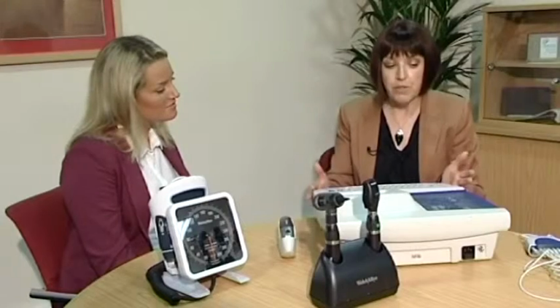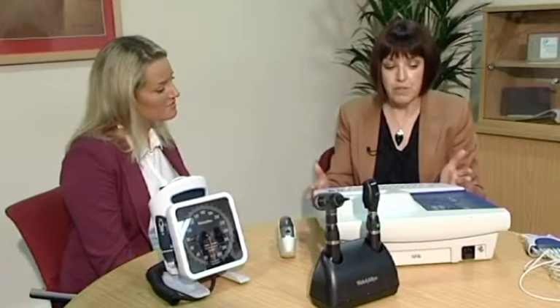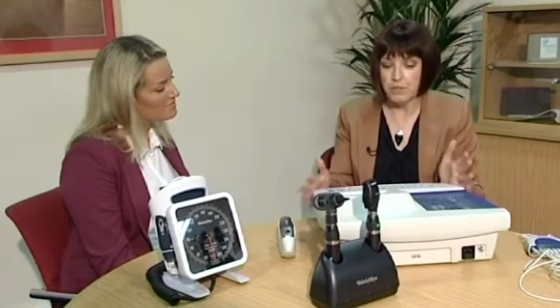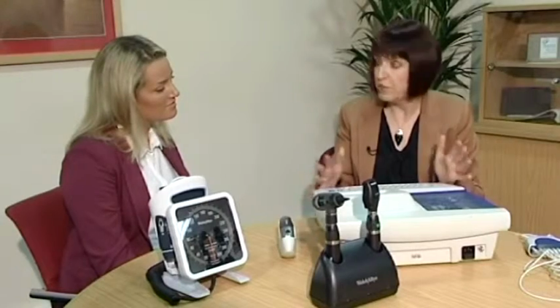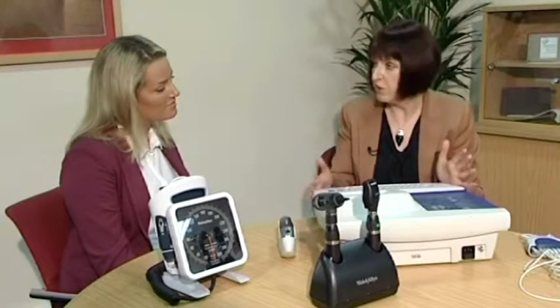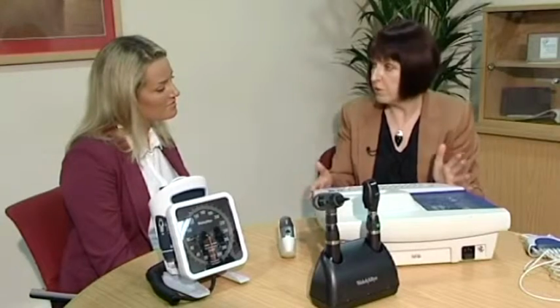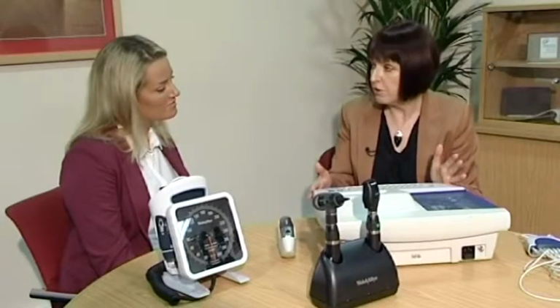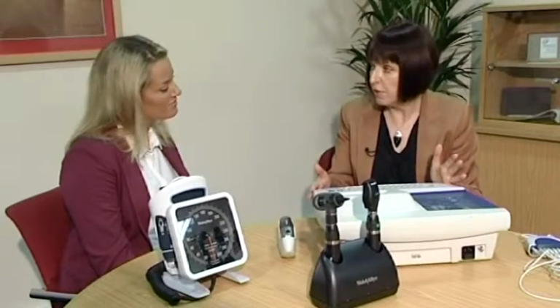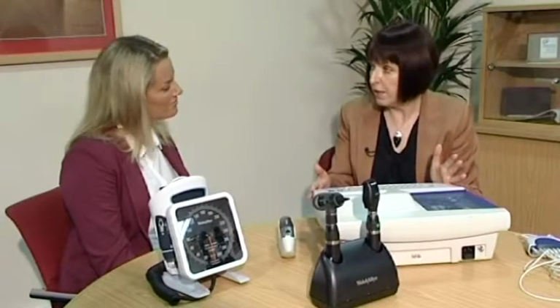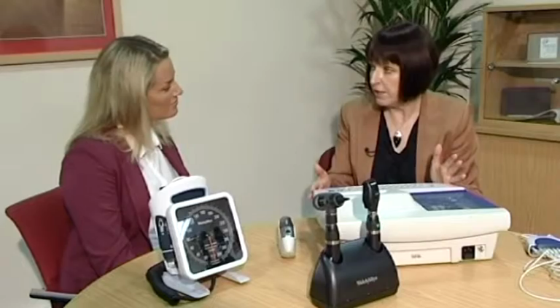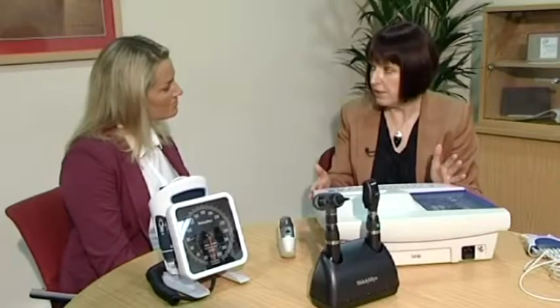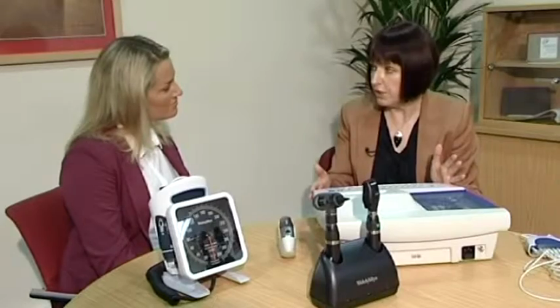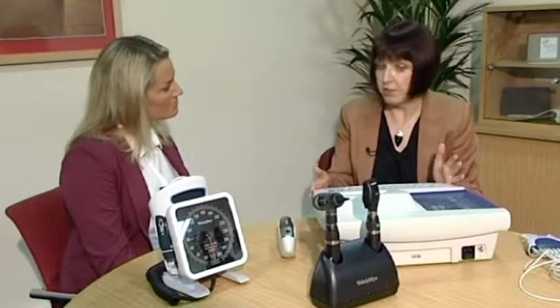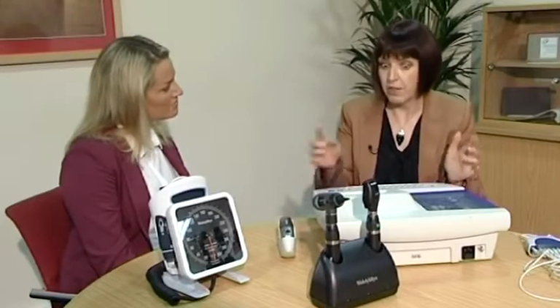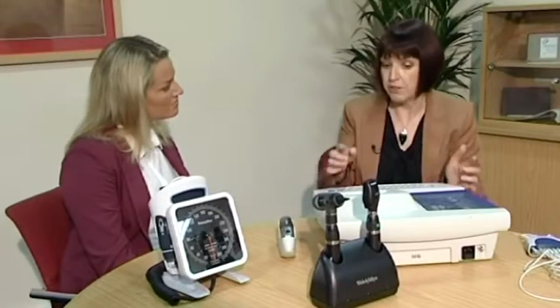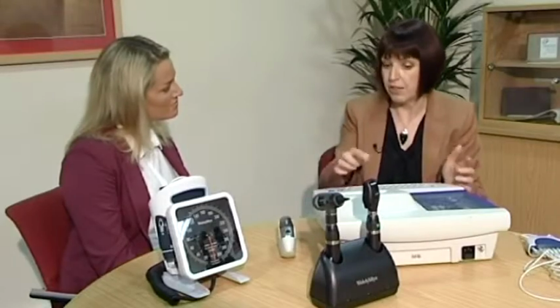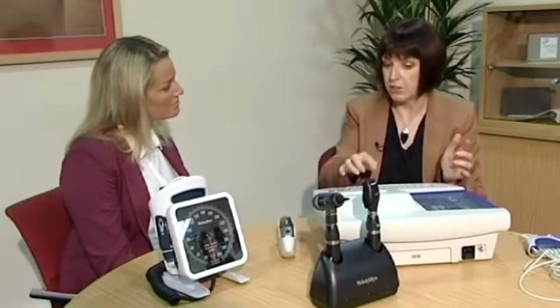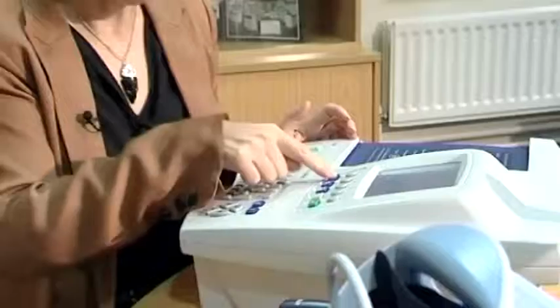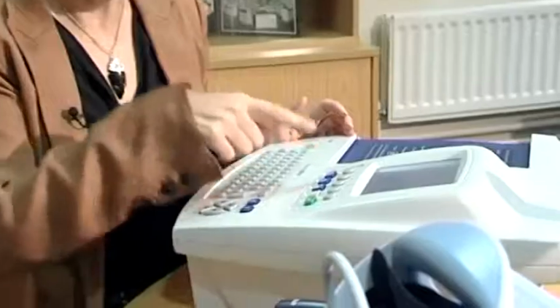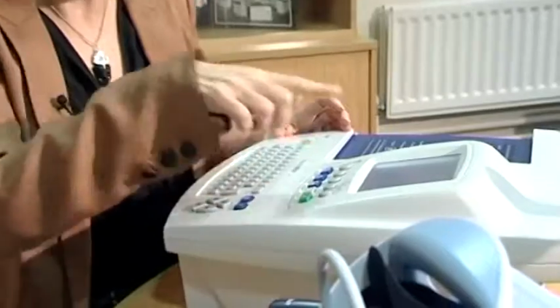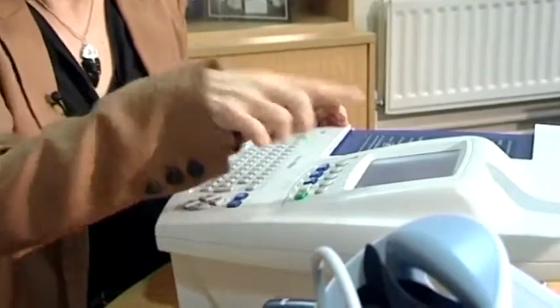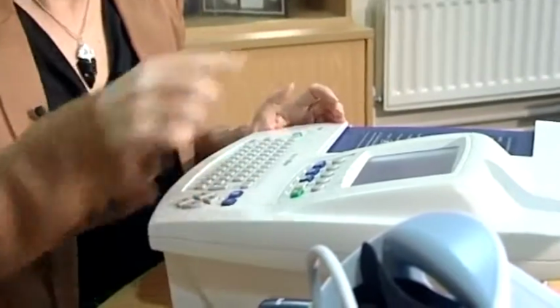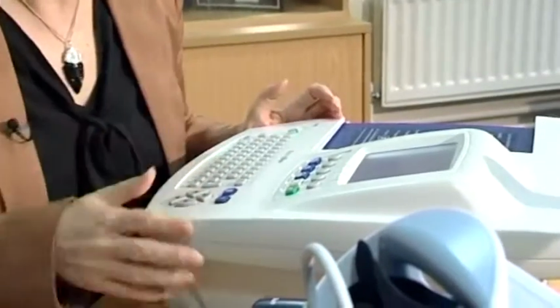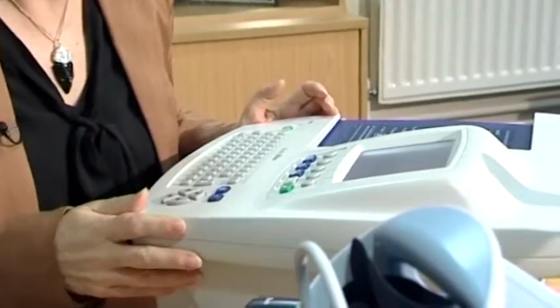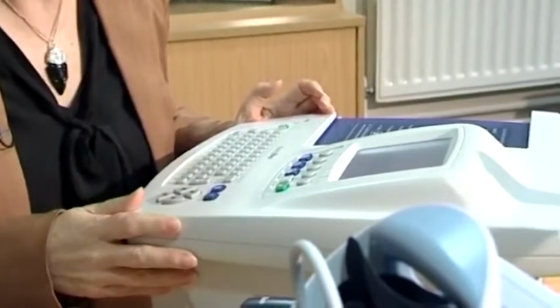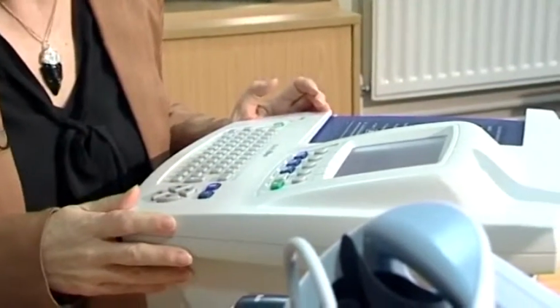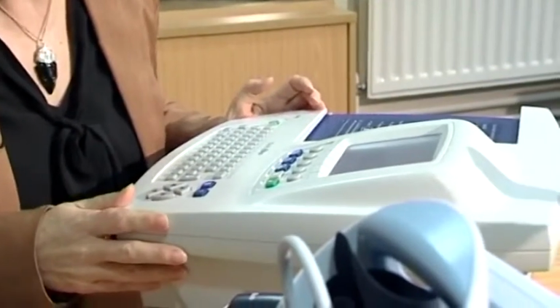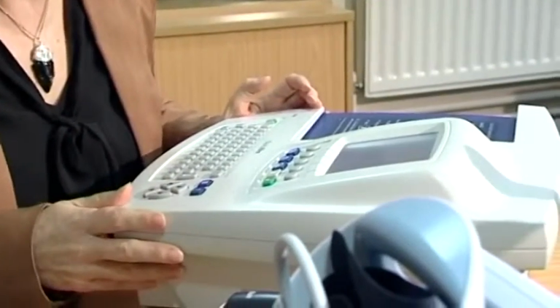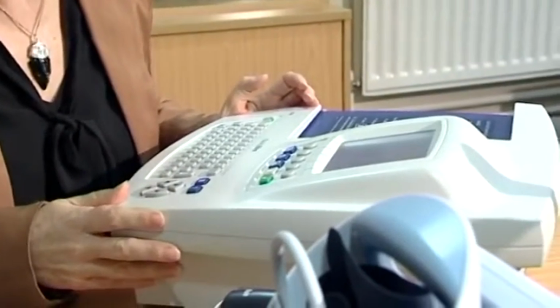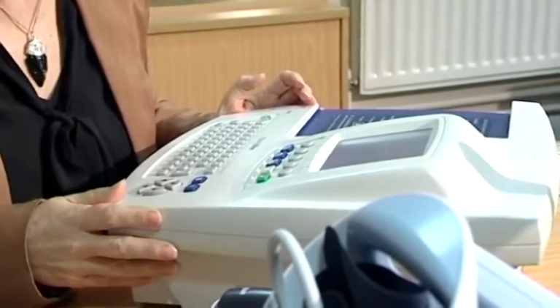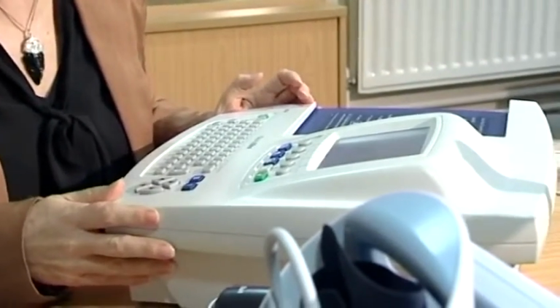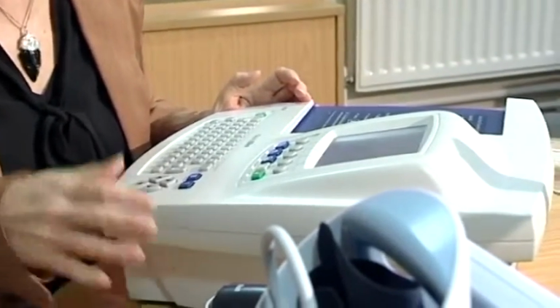If you've got somebody that you just want to do a quick ECG on, literally just pressing the button will actually create the ECG.